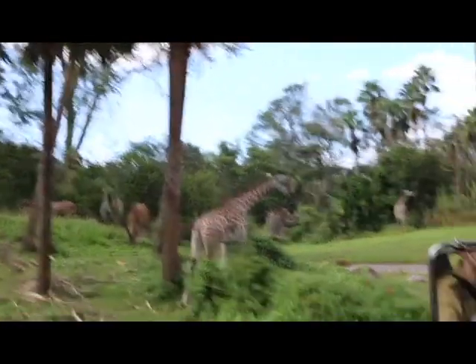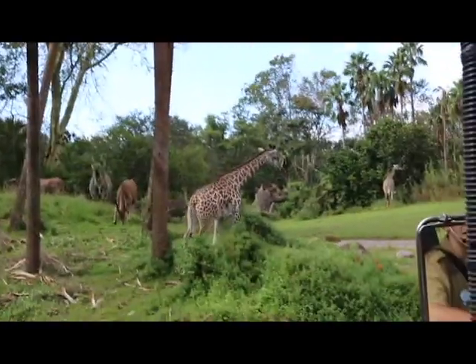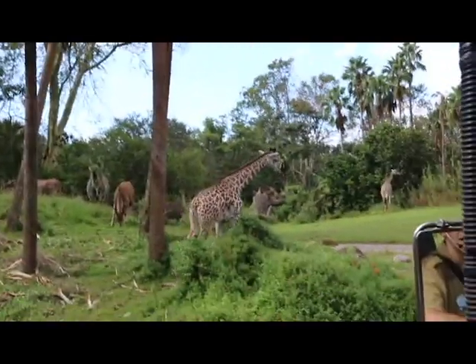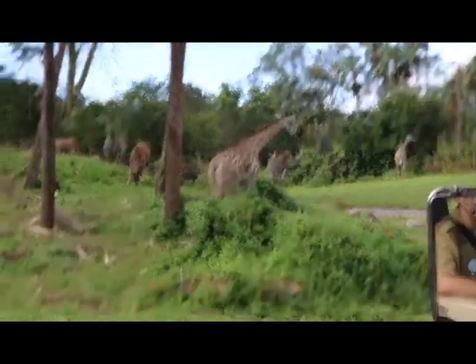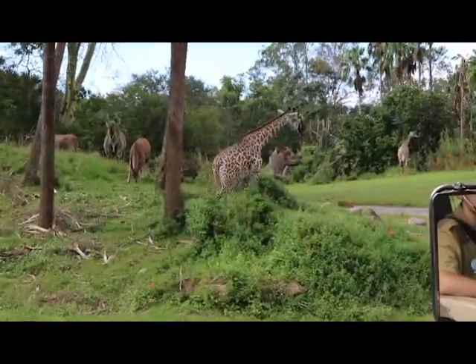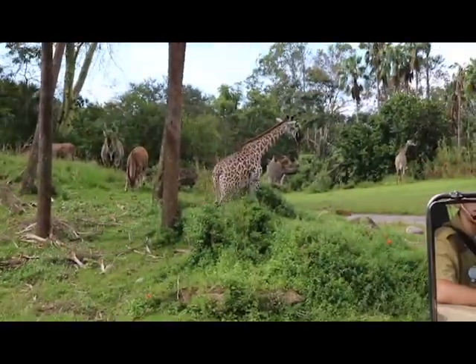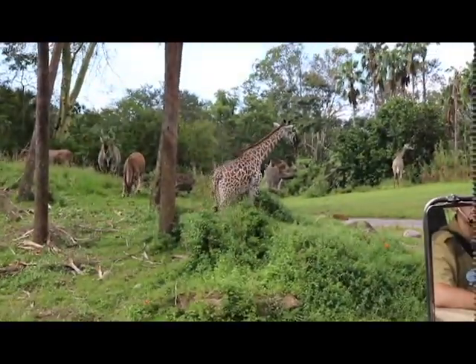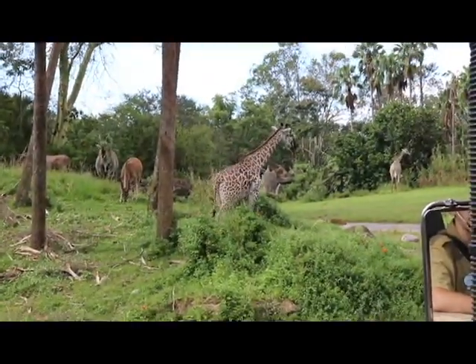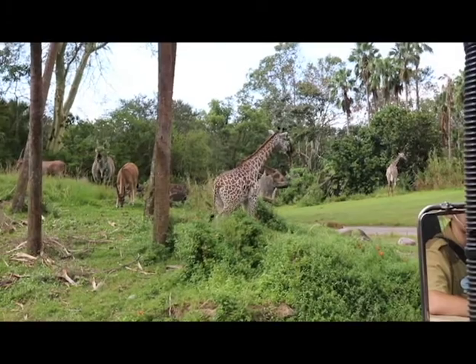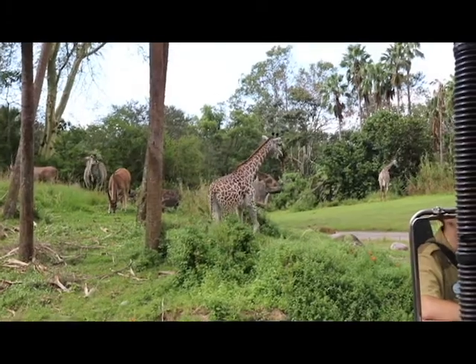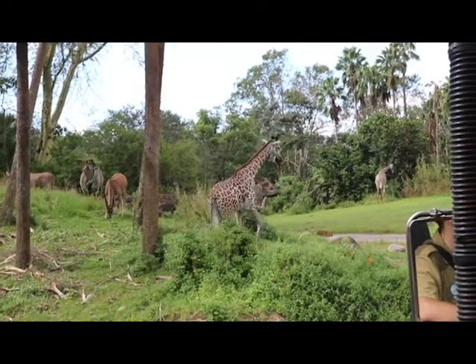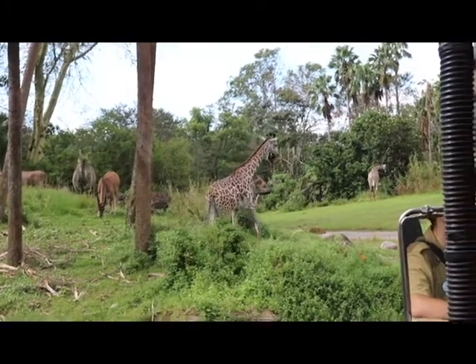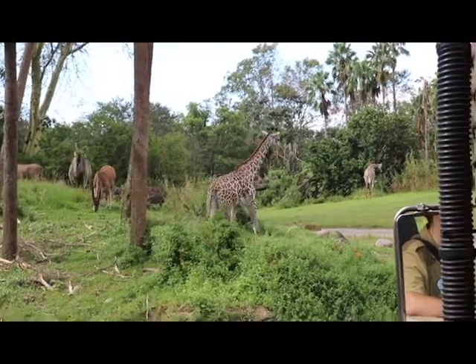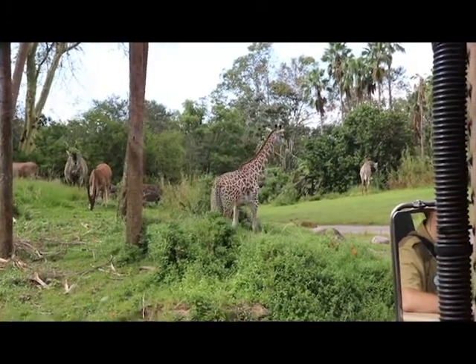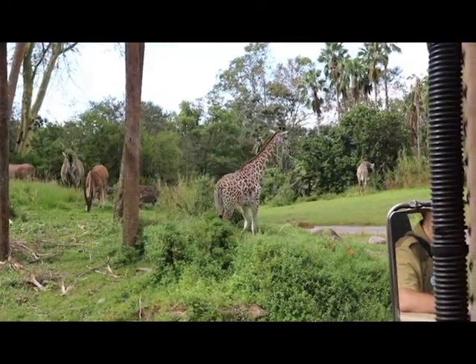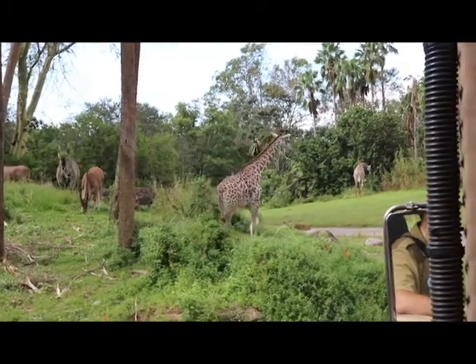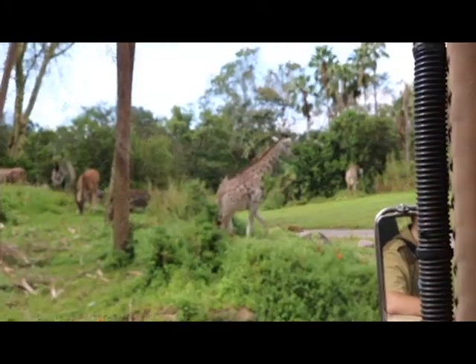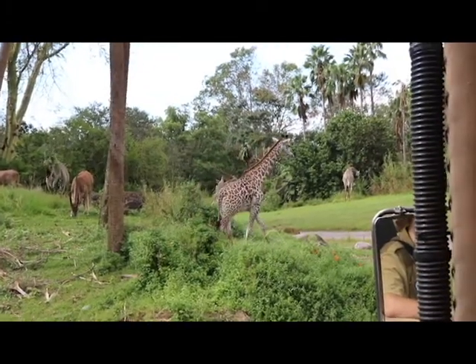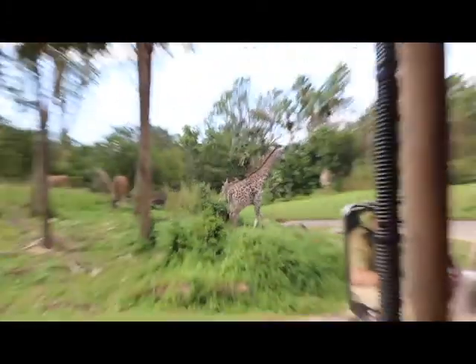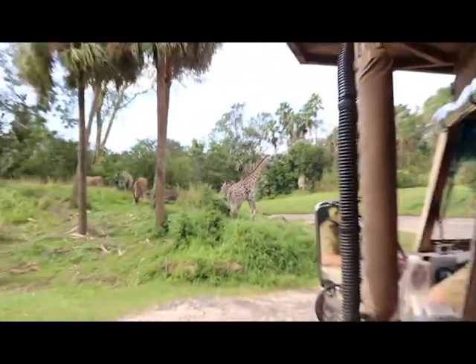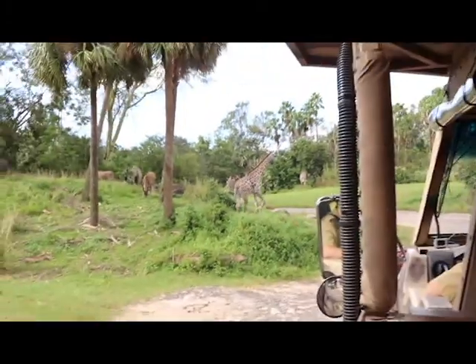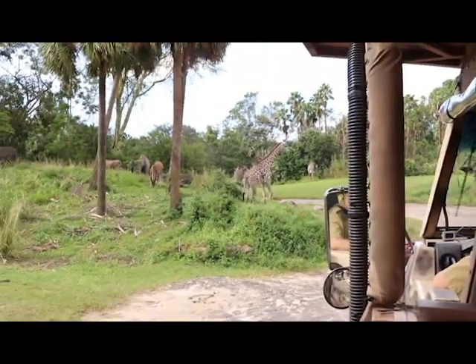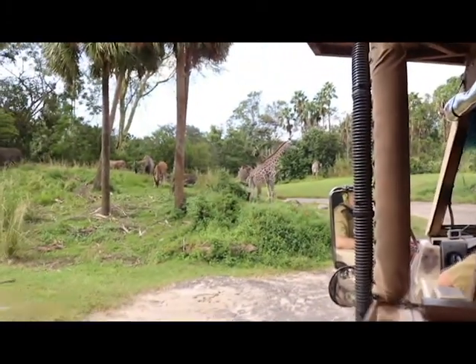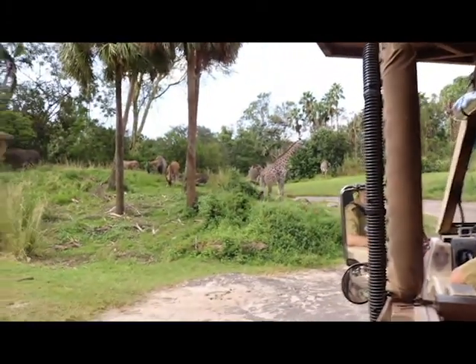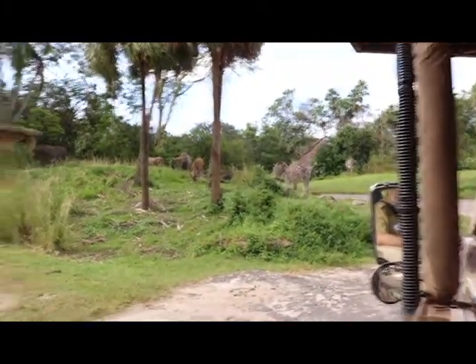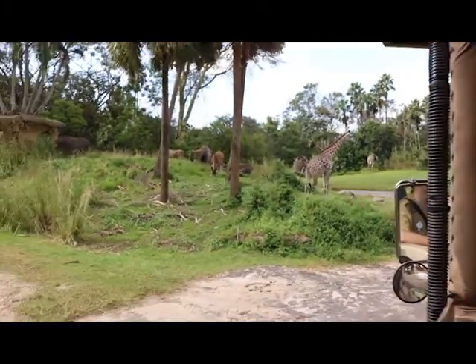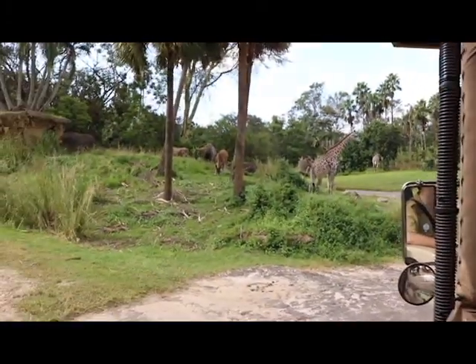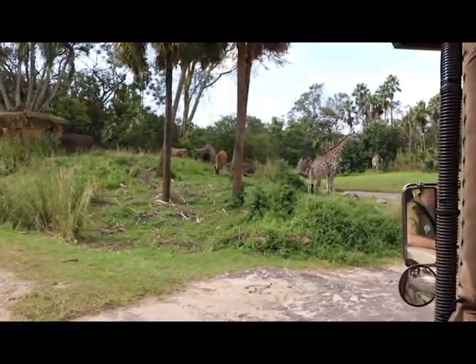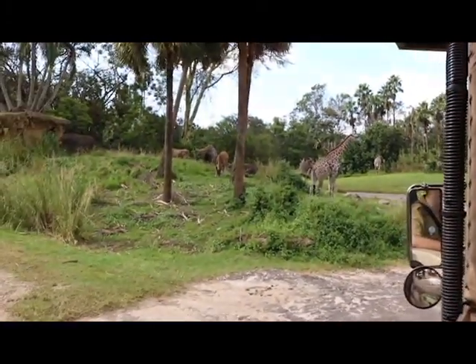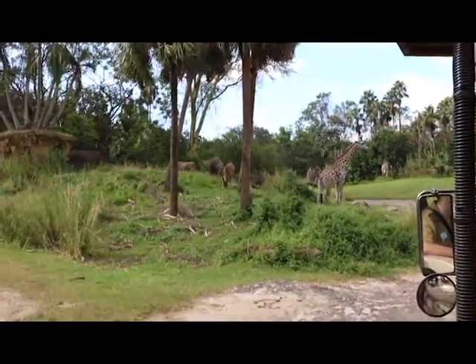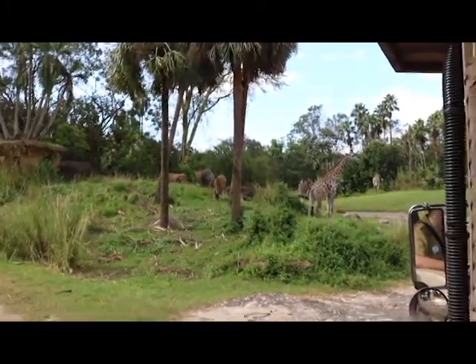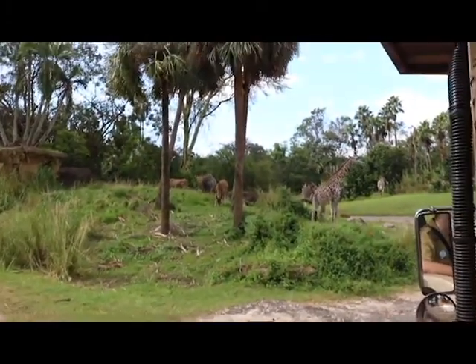A group of giraffes is called a tower. And the Swahili word for giraffe is twiga.